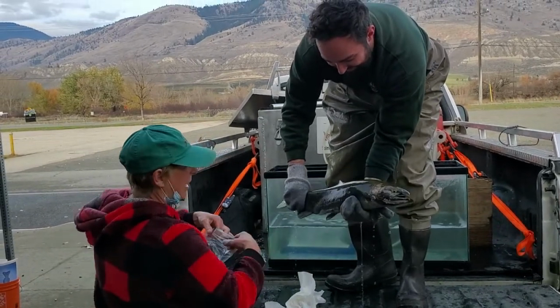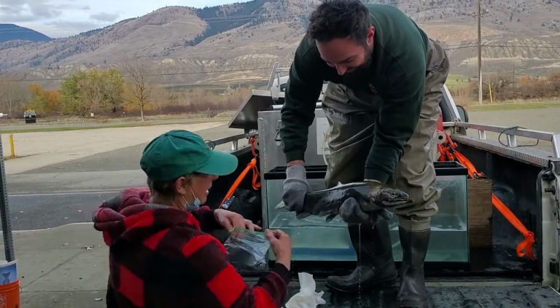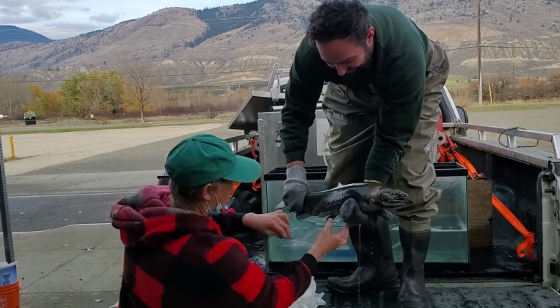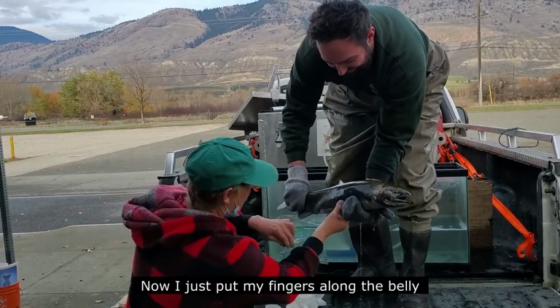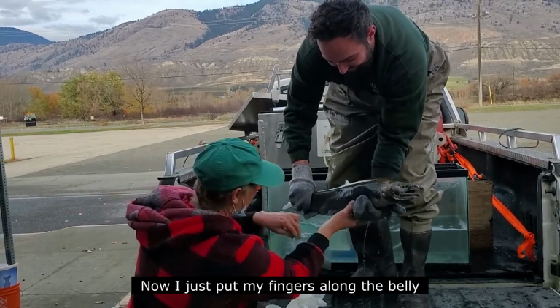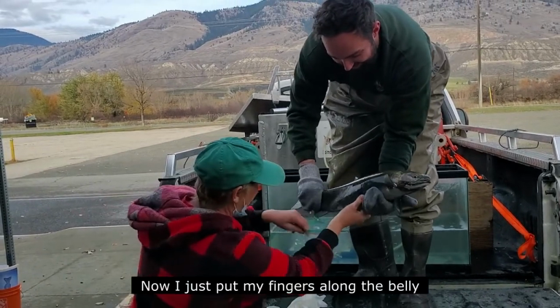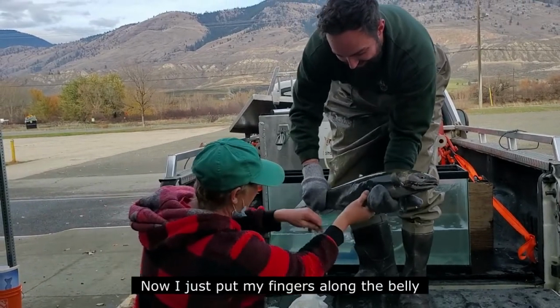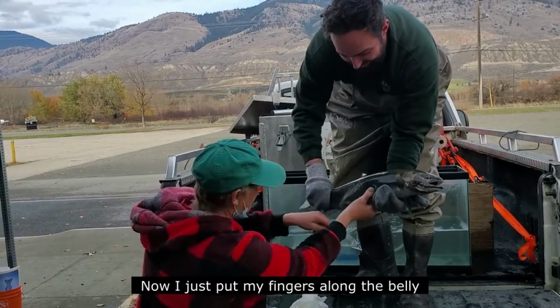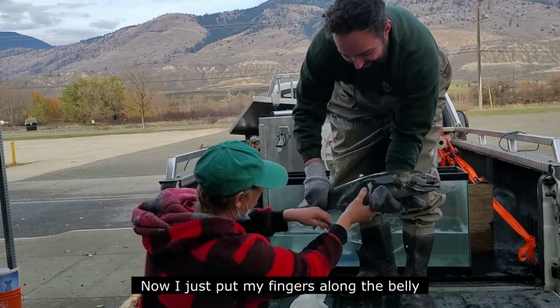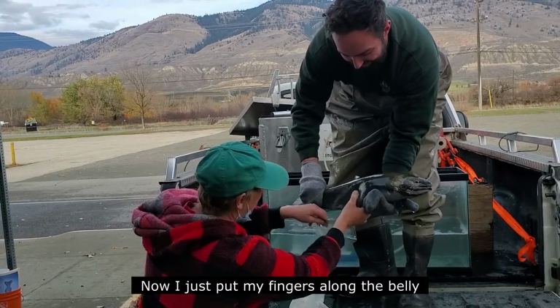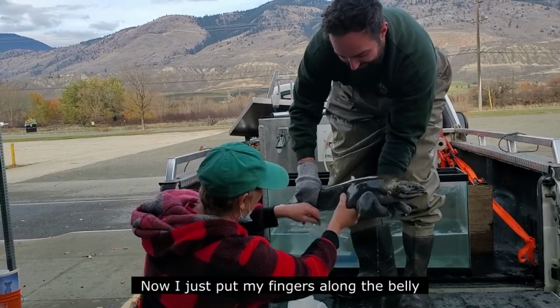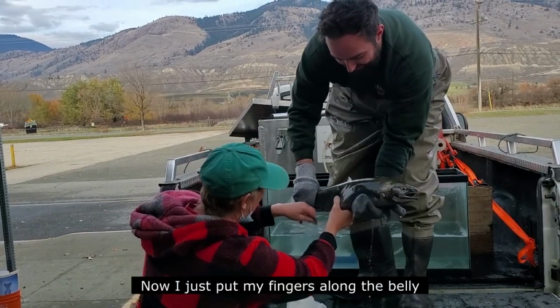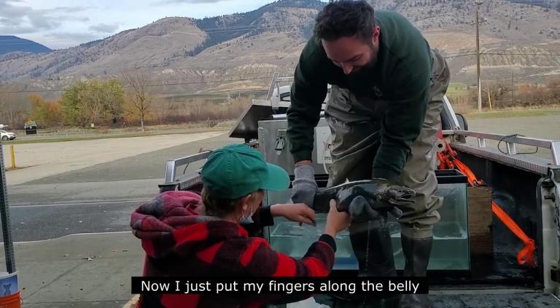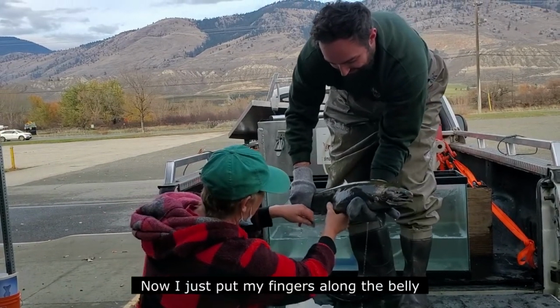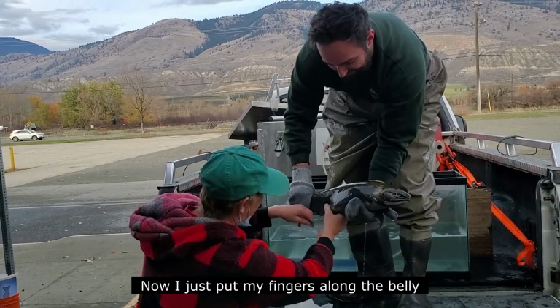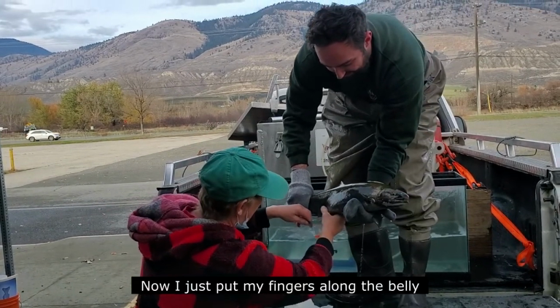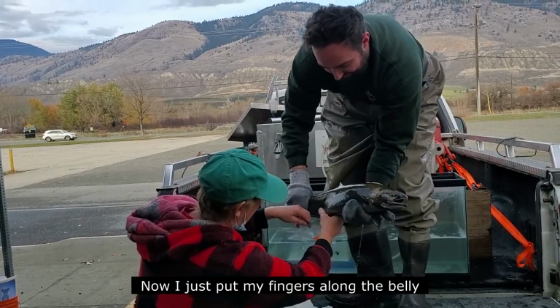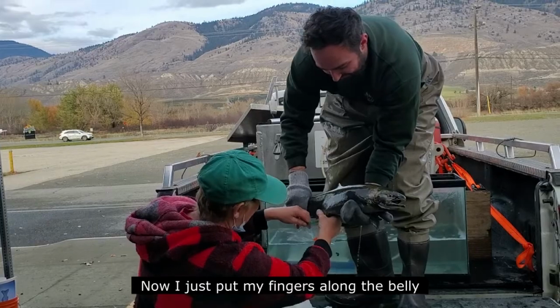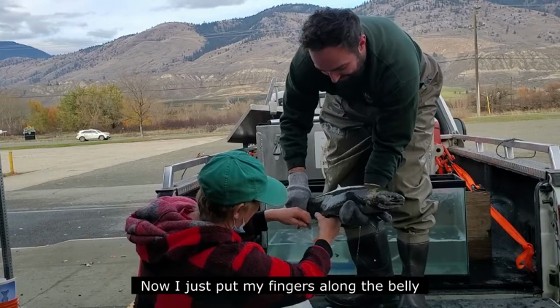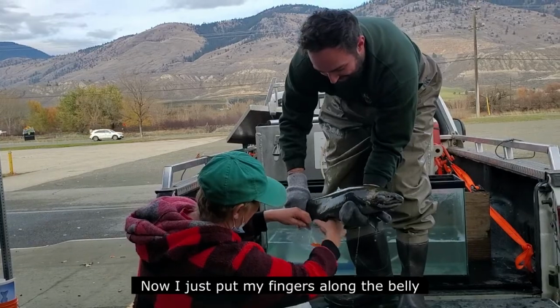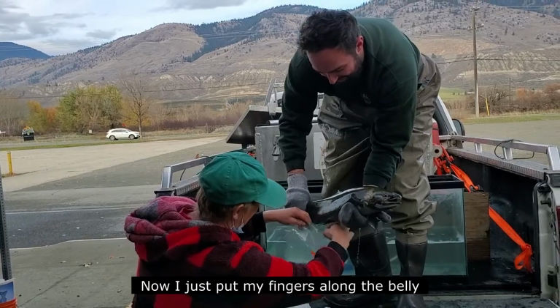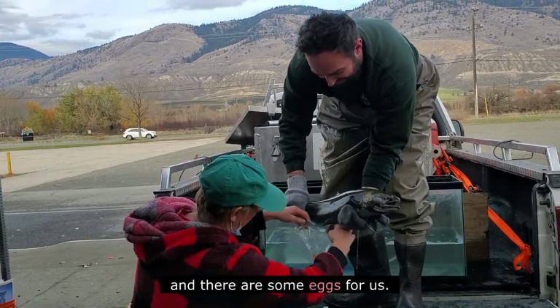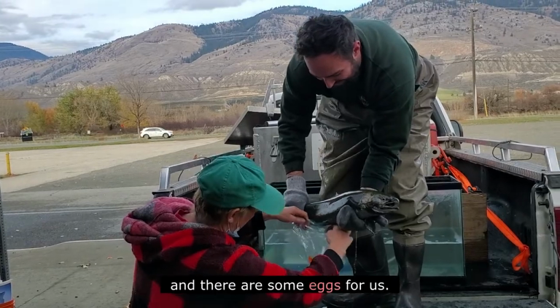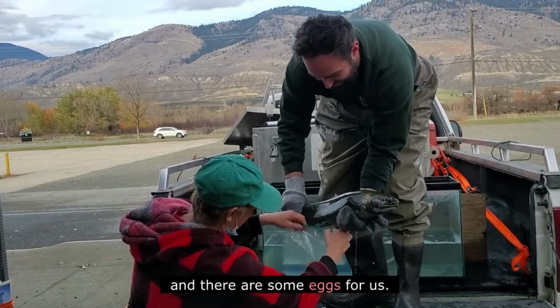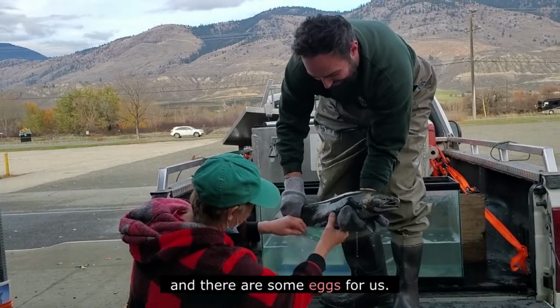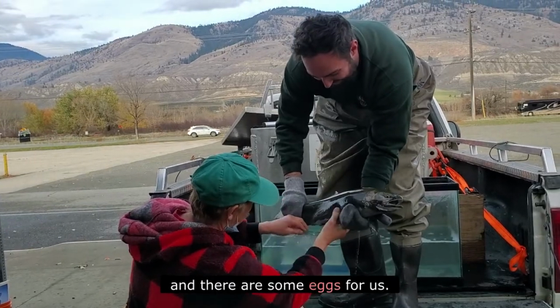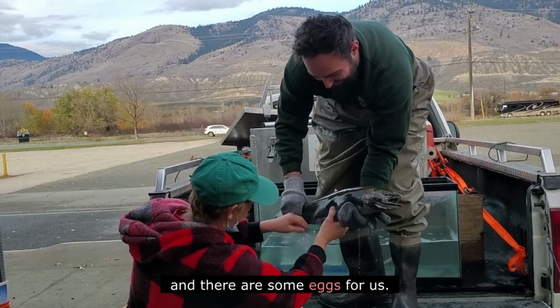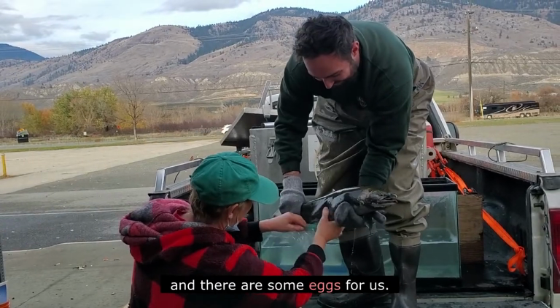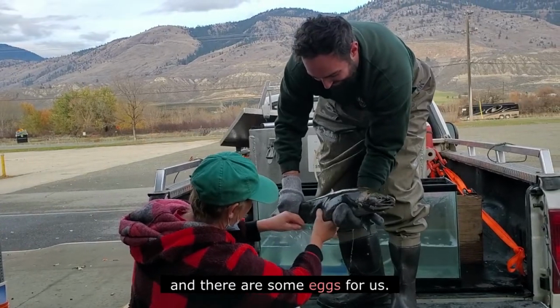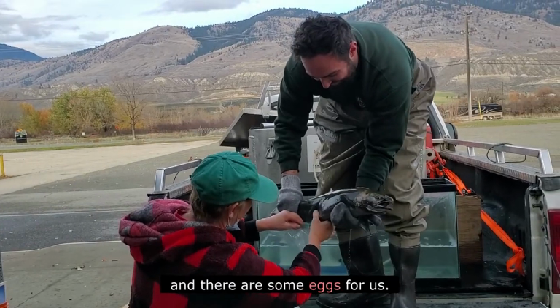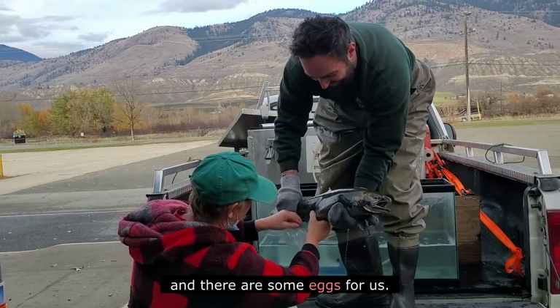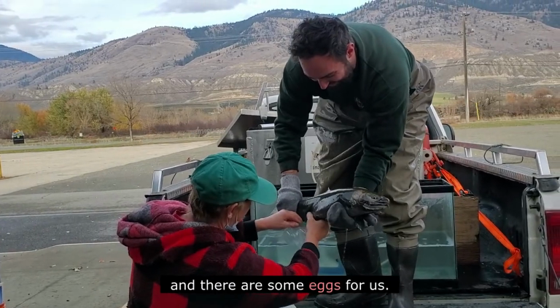Now I just put my fingers along the belly — and there are the eggs.